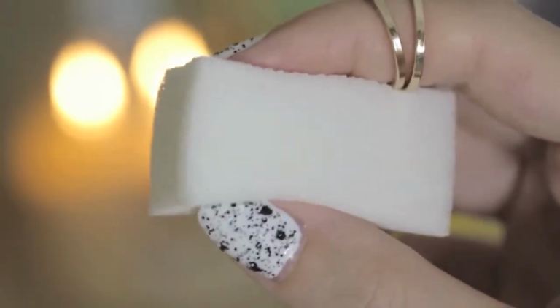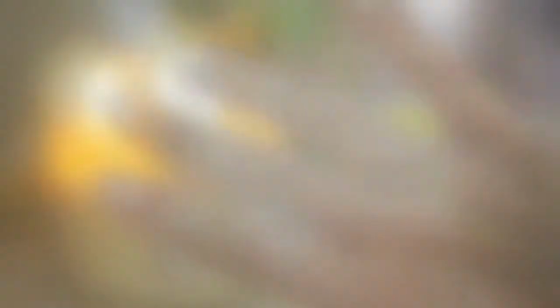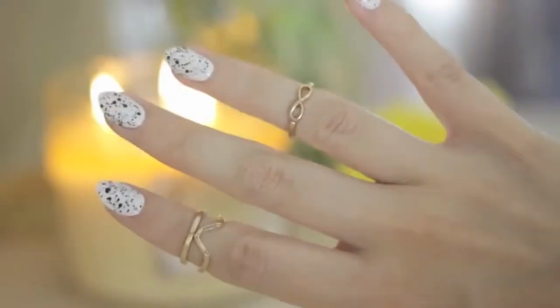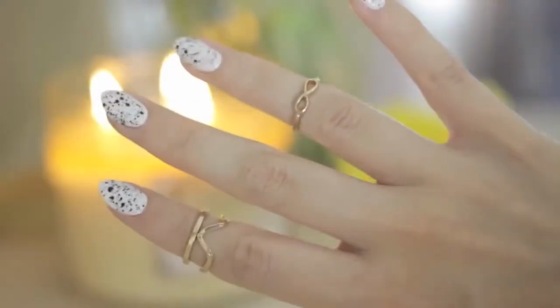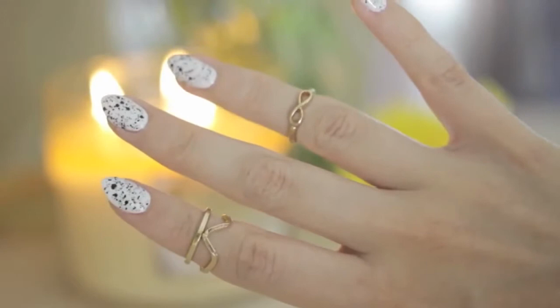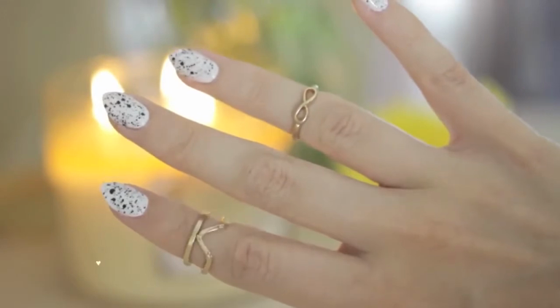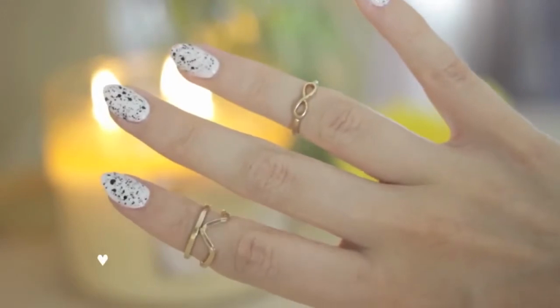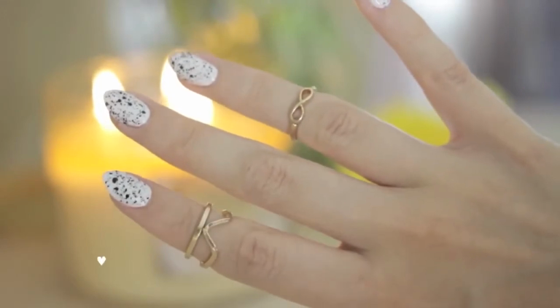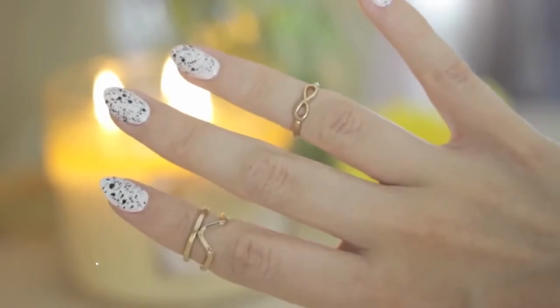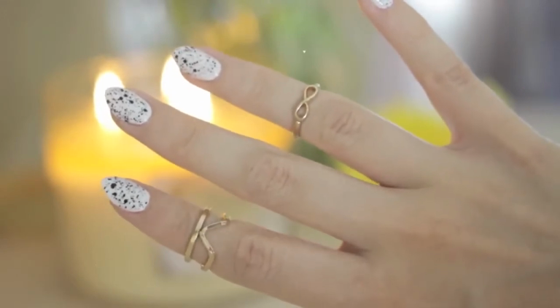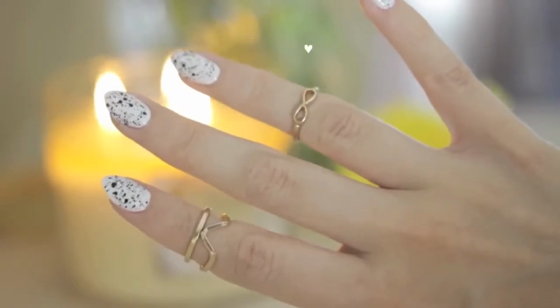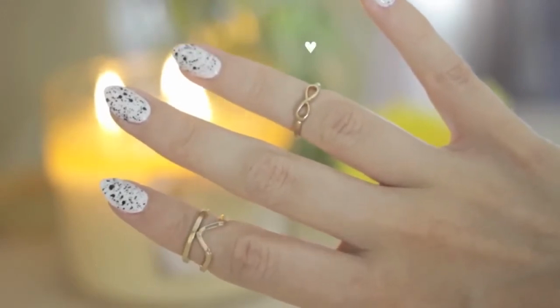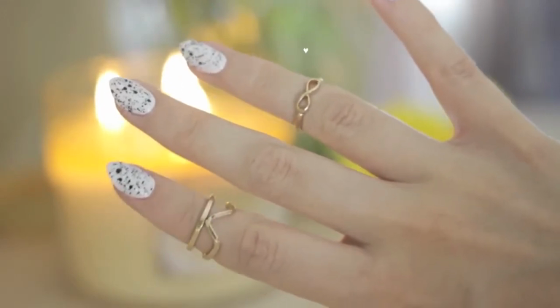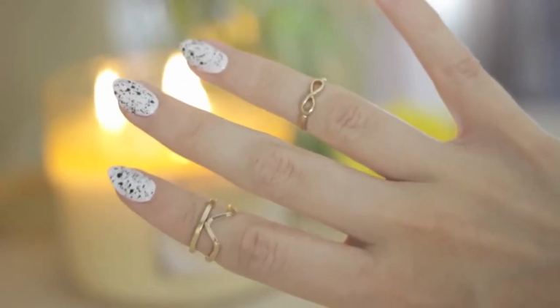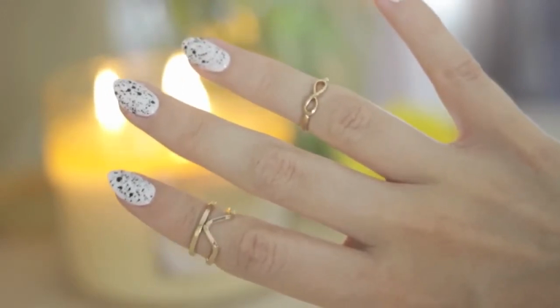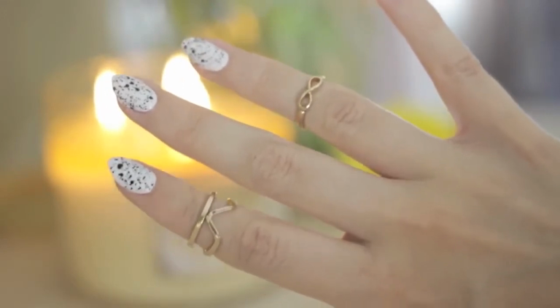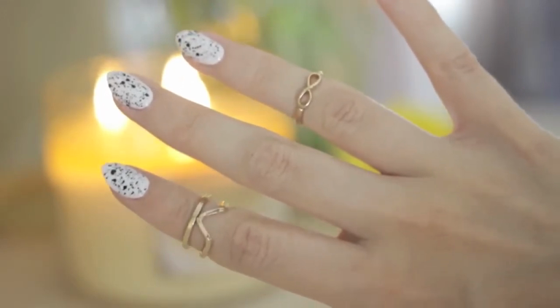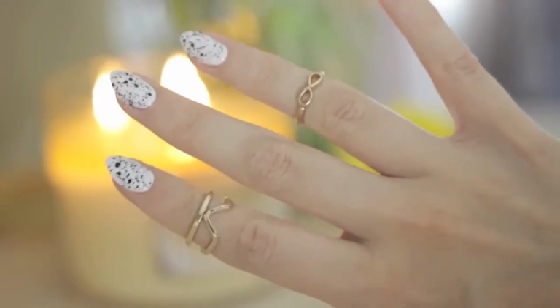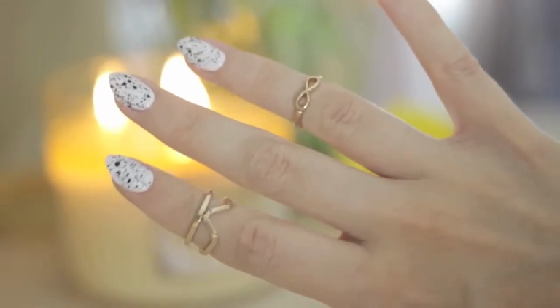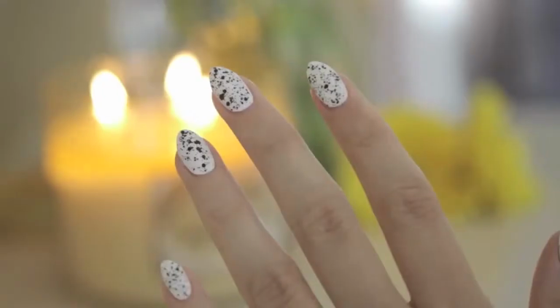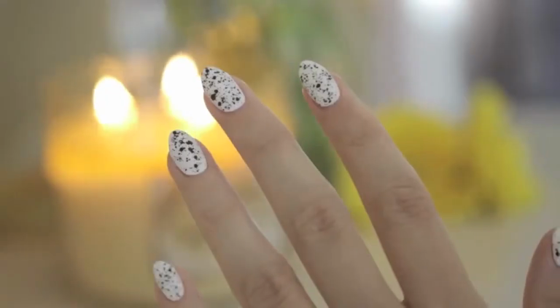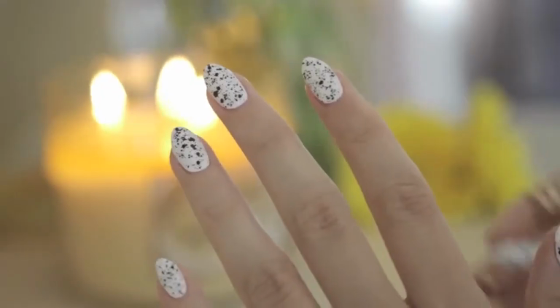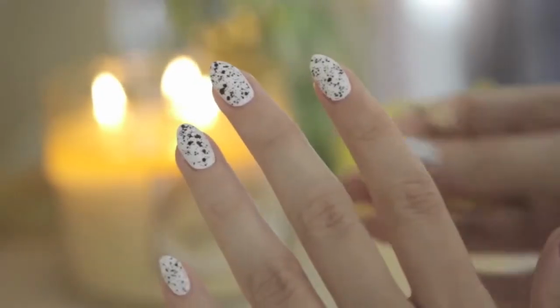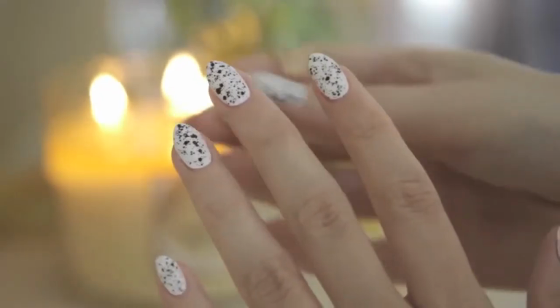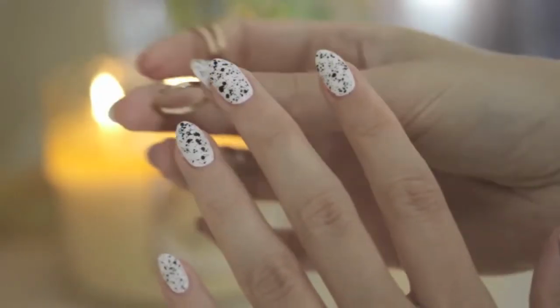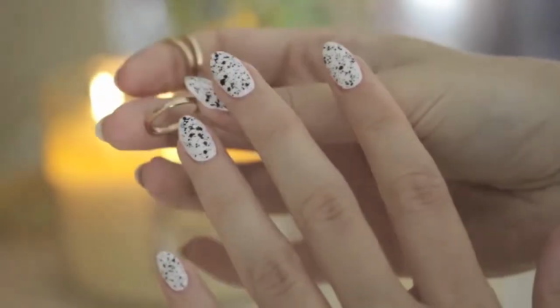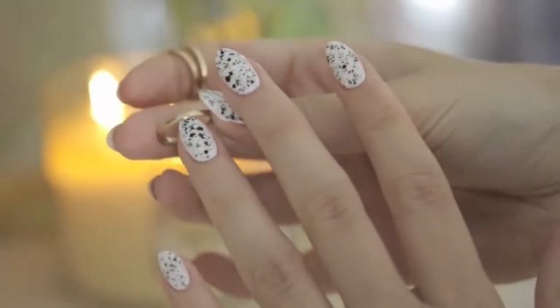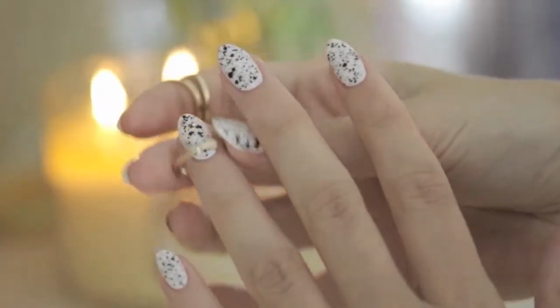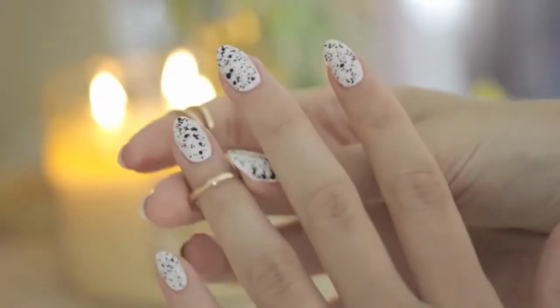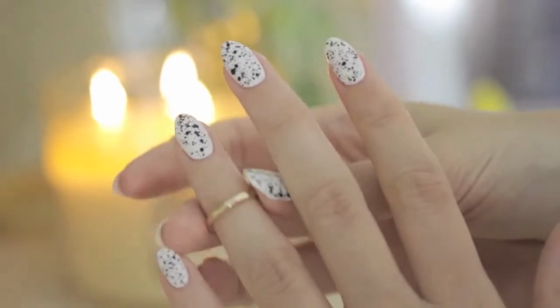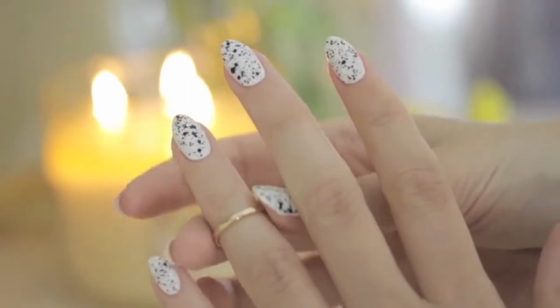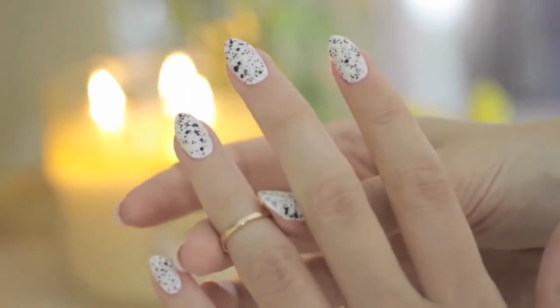Finally, these adorable midi rings have been a love of mine all month. Aren't they awesome? They sit just above the knuckle.